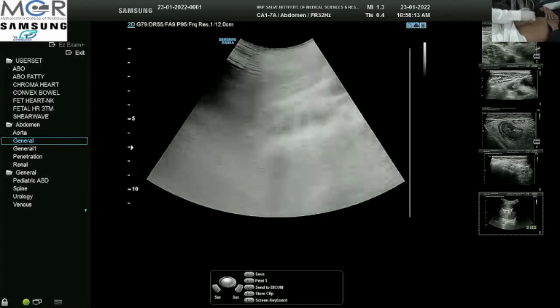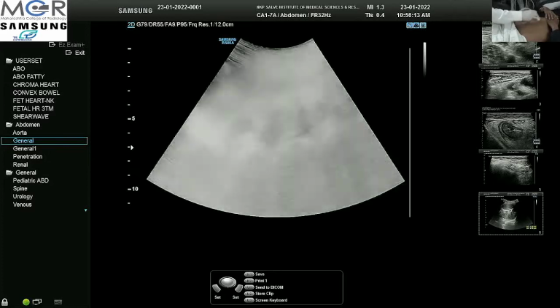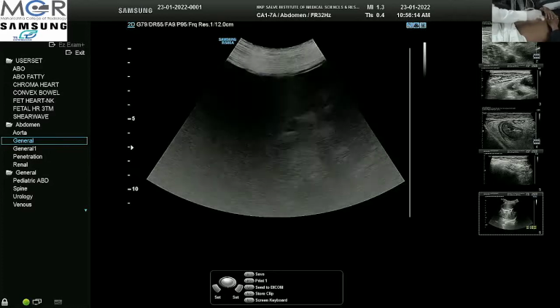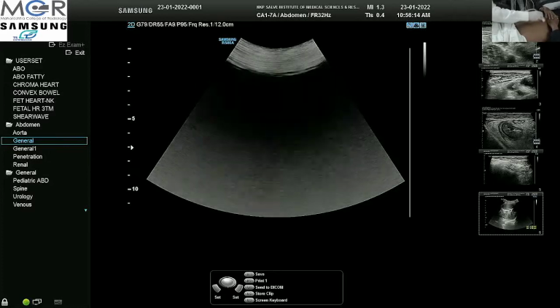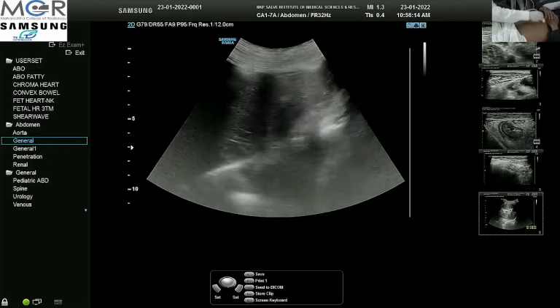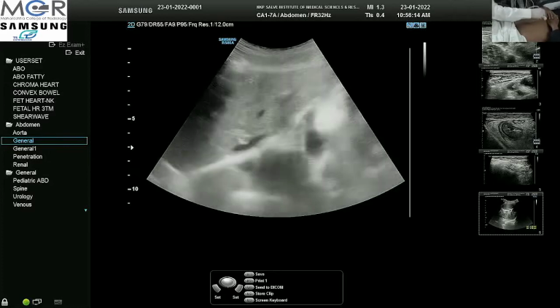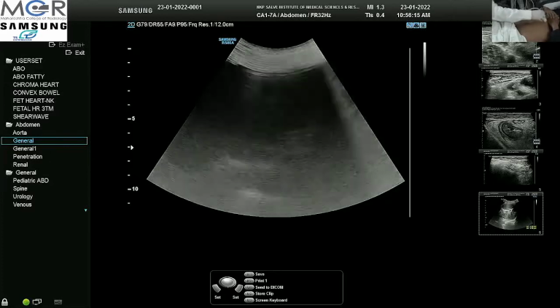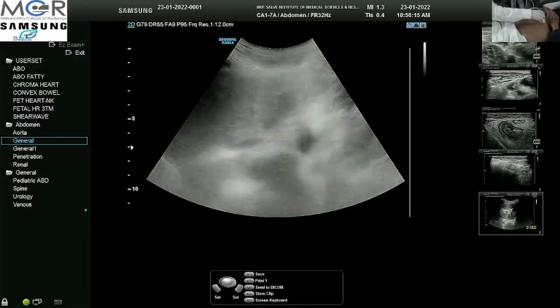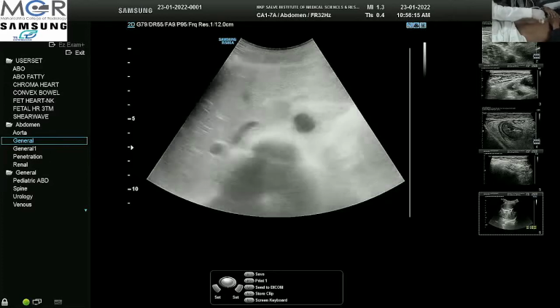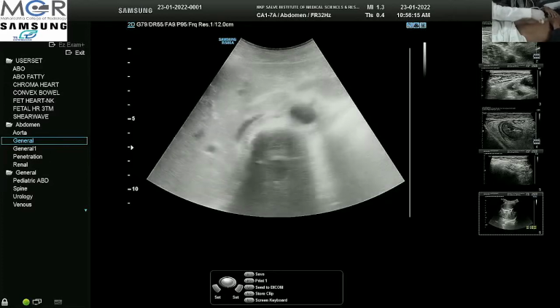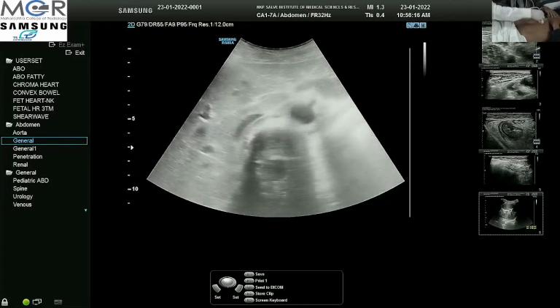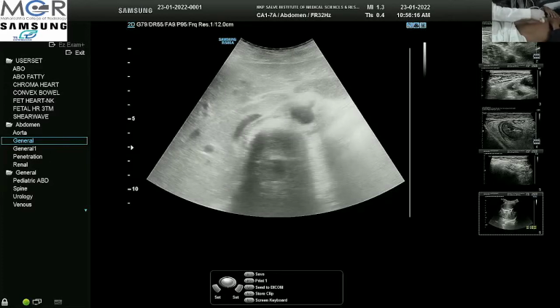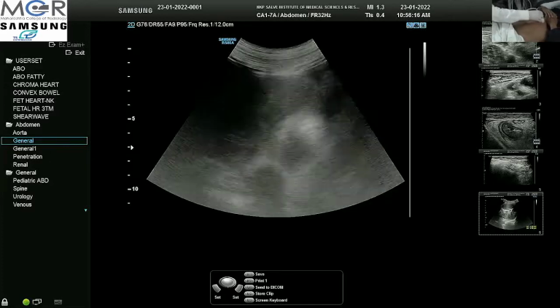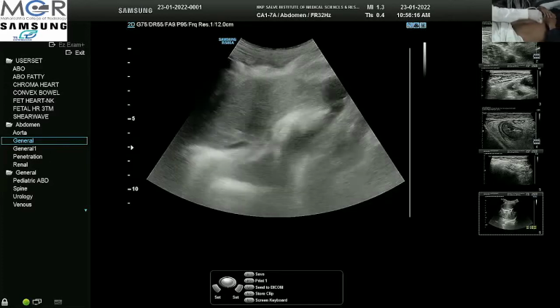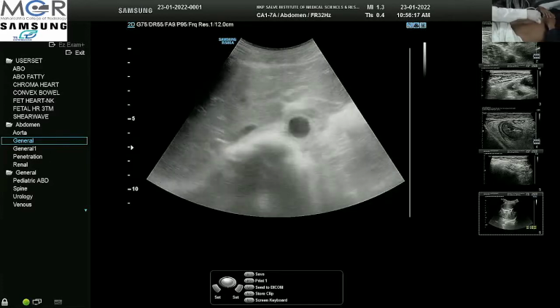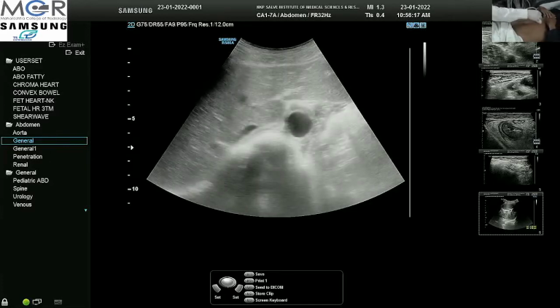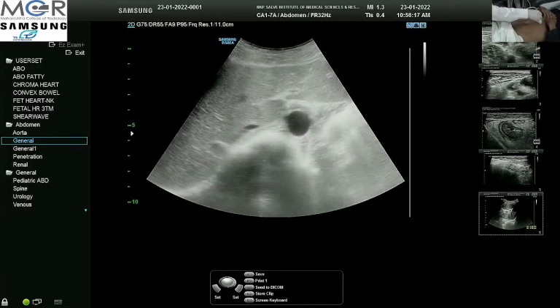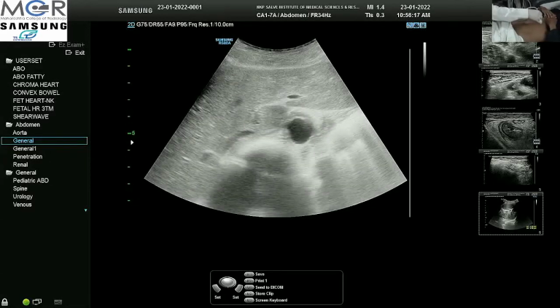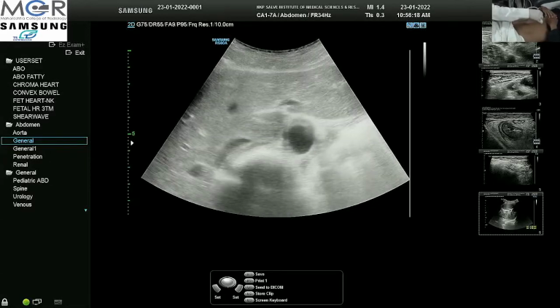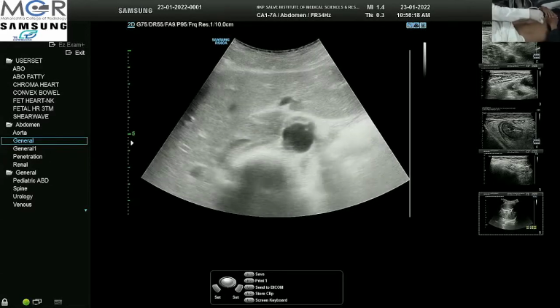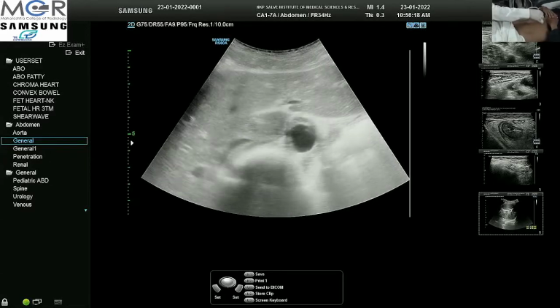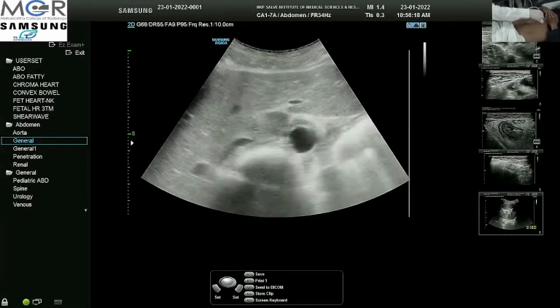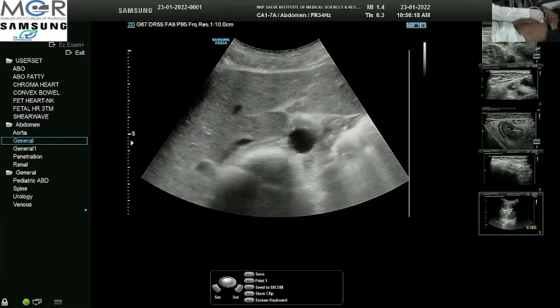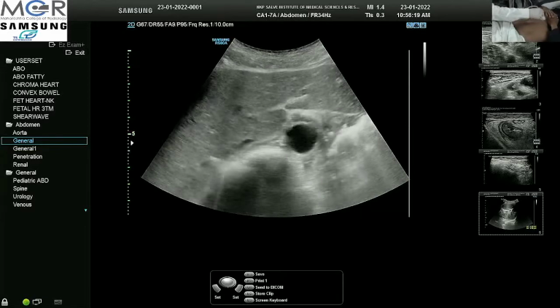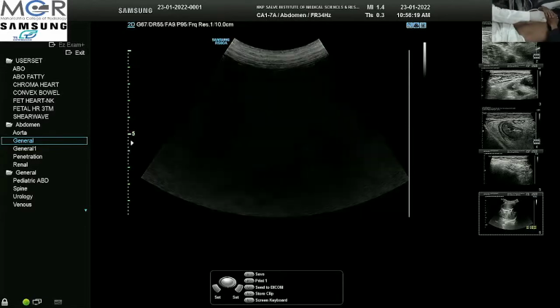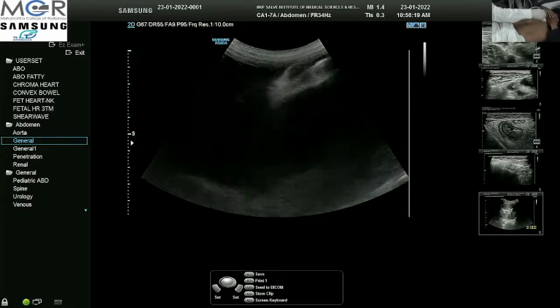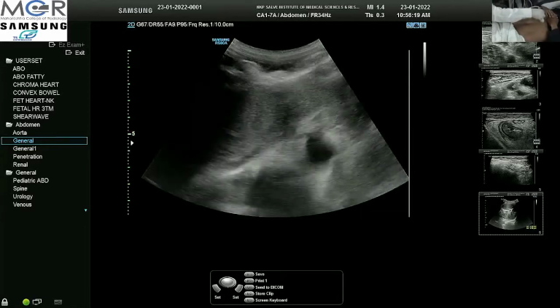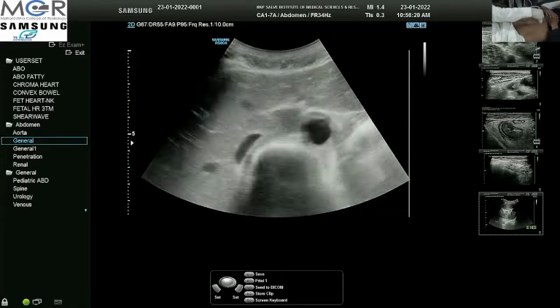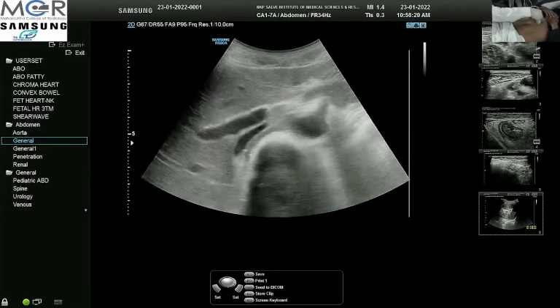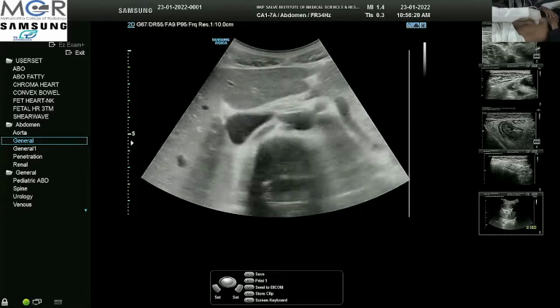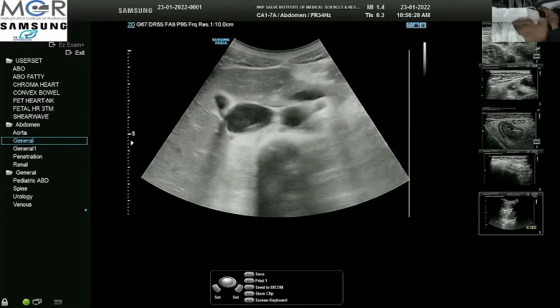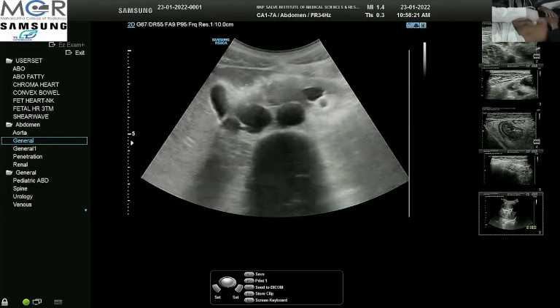The patient is on treatment and having pain in the abdomen. We will do a quick scan of the abdomen.